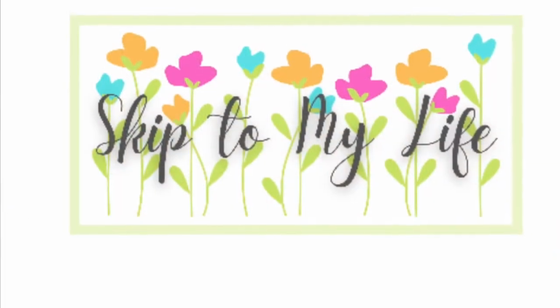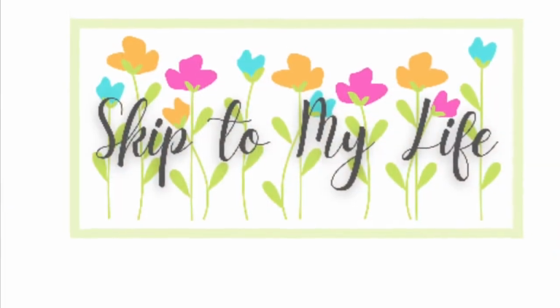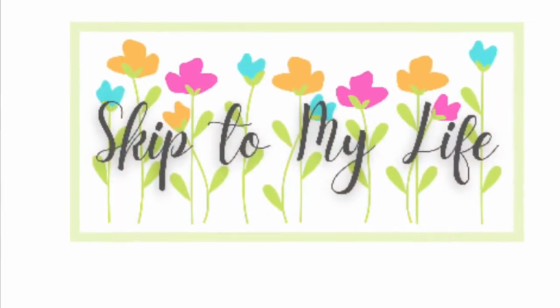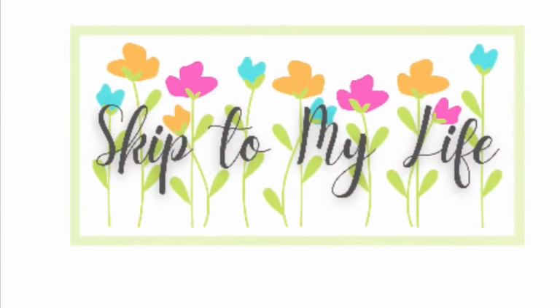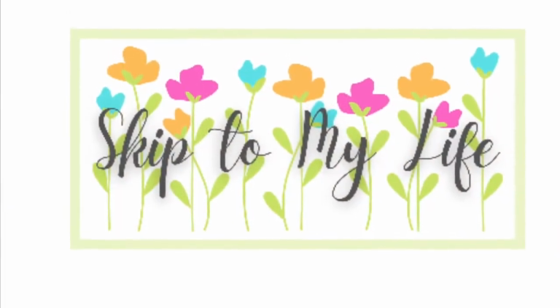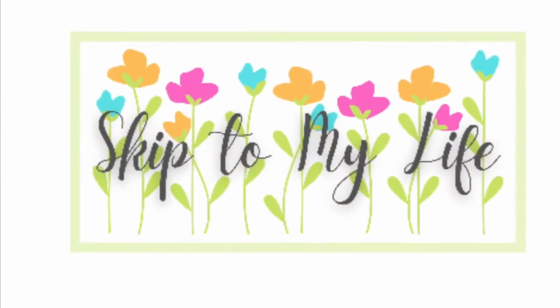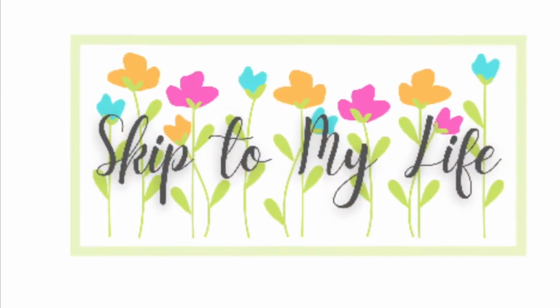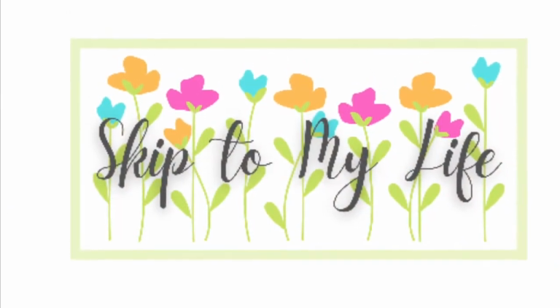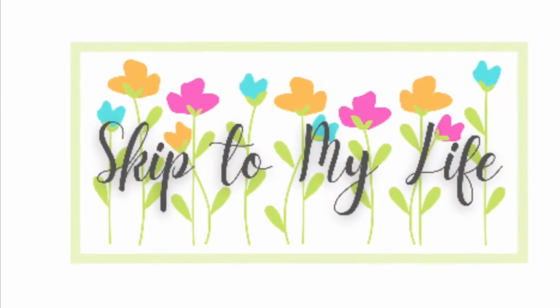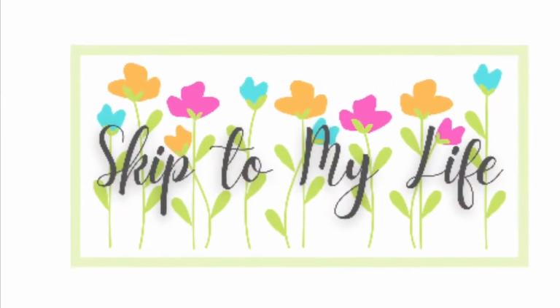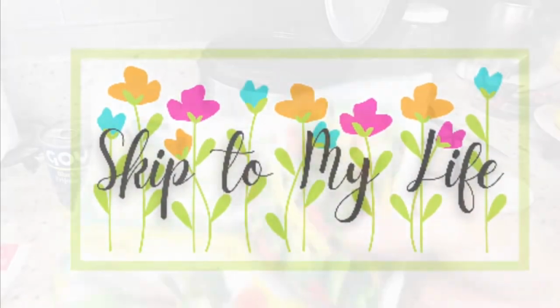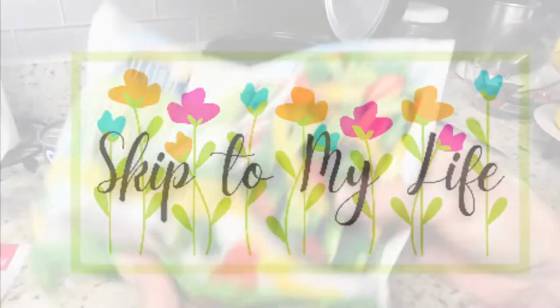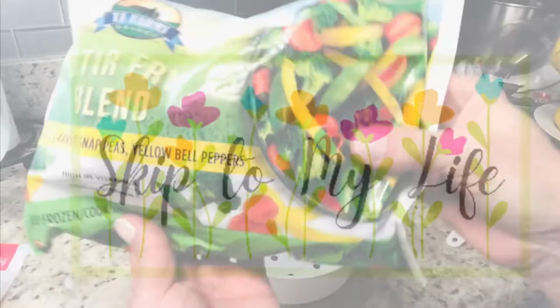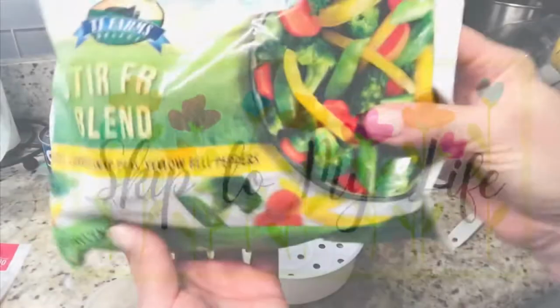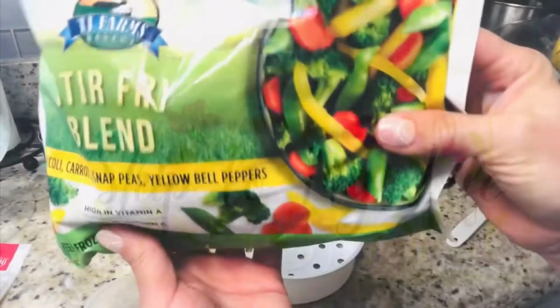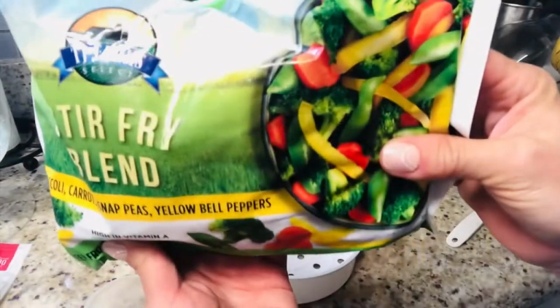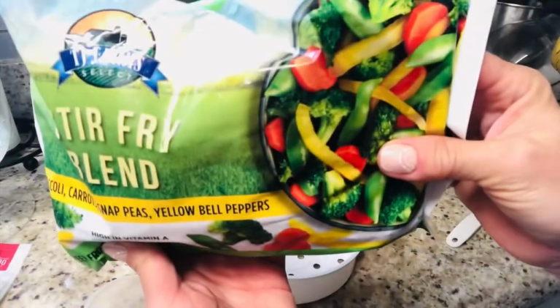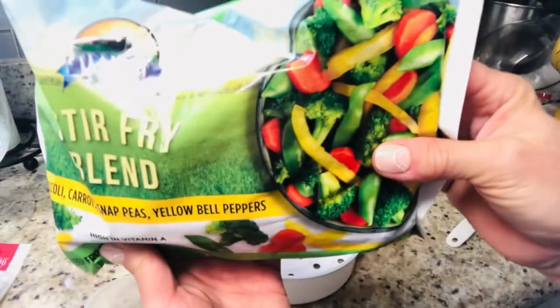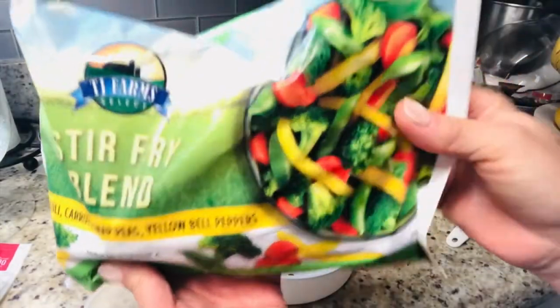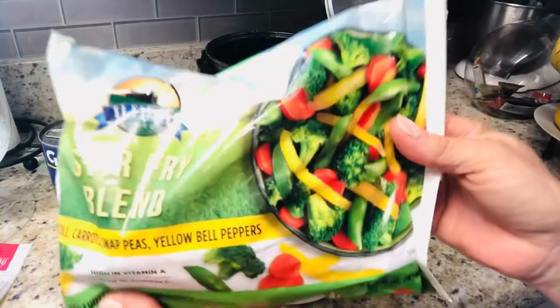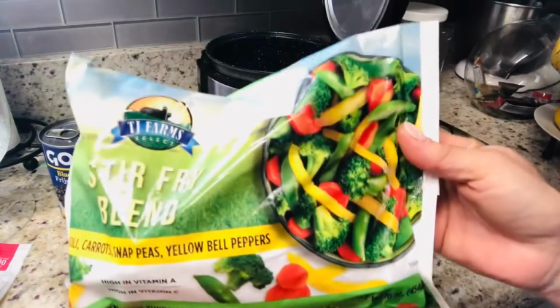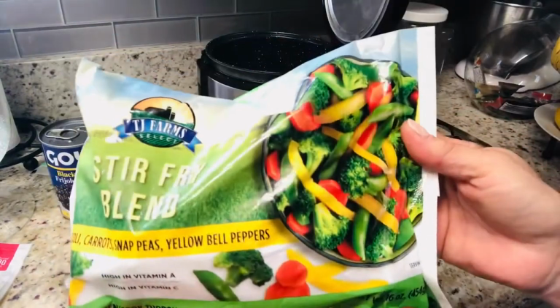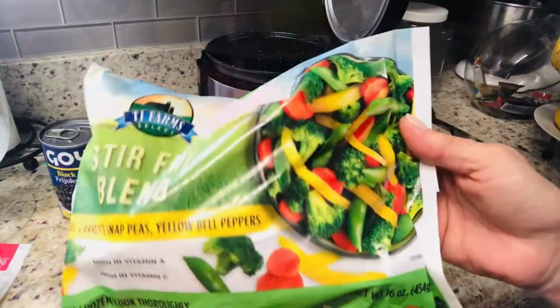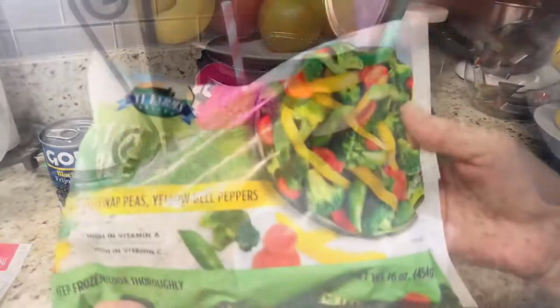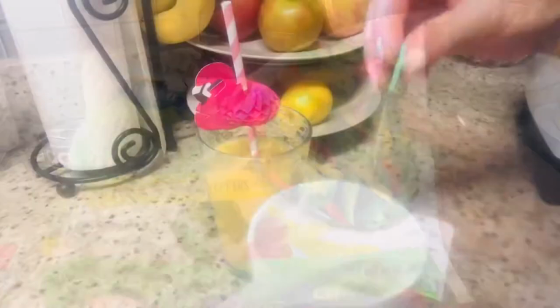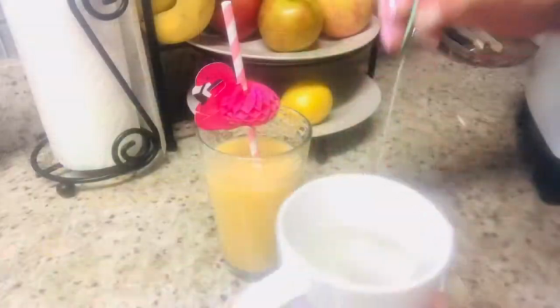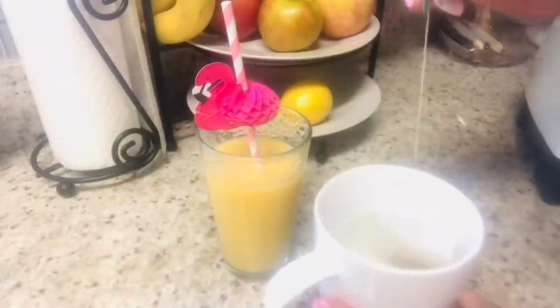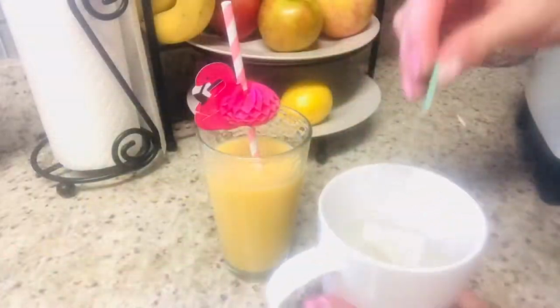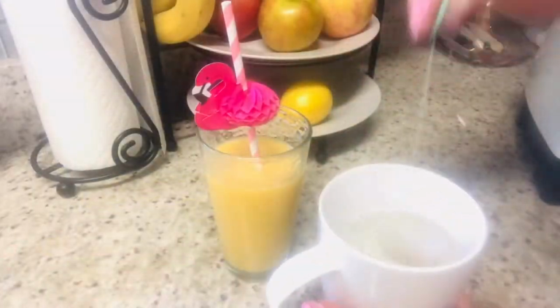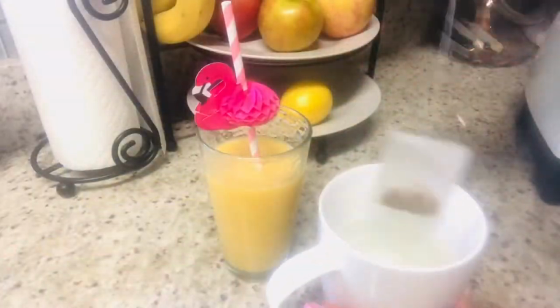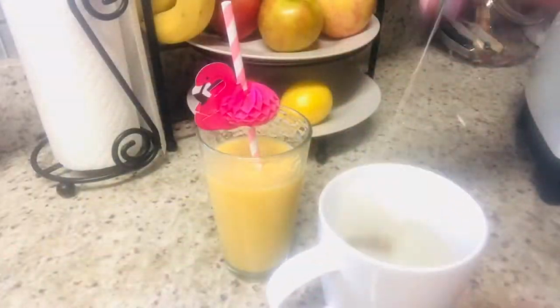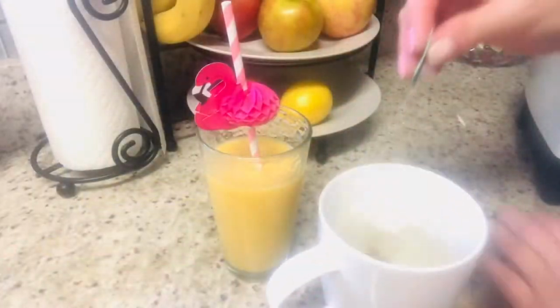If you love to live an upscale lifestyle on a downsized budget, I am here for you at Skip to My Life.